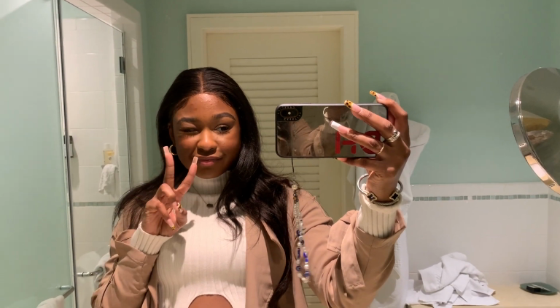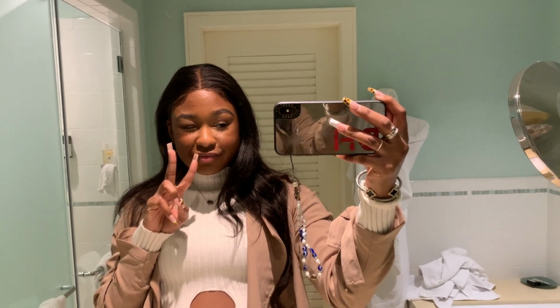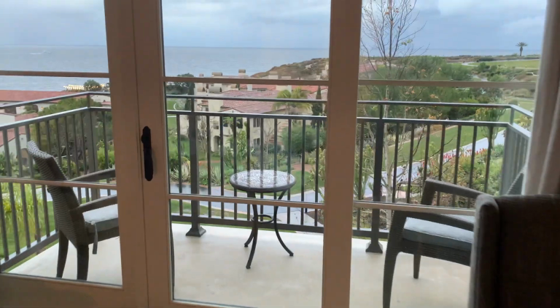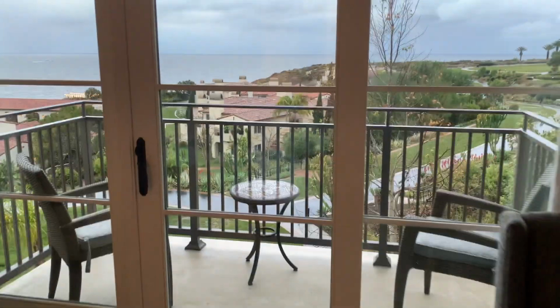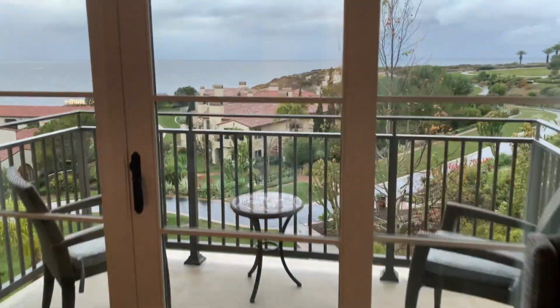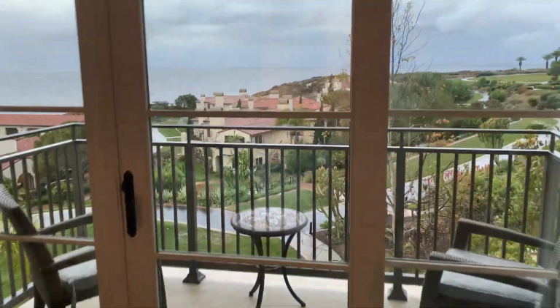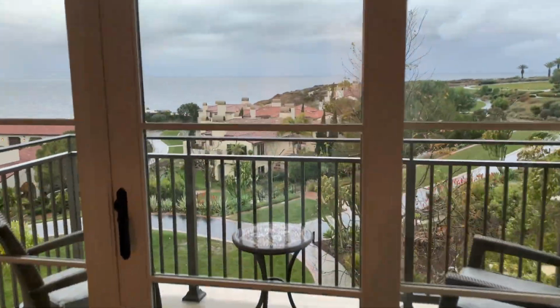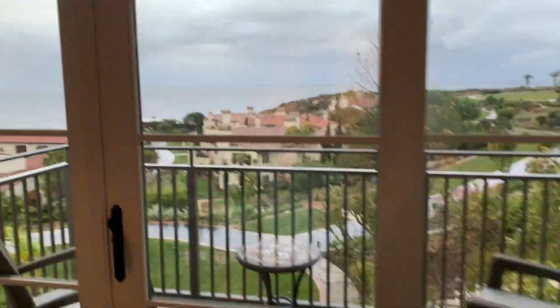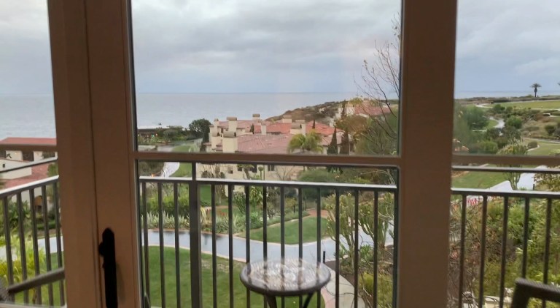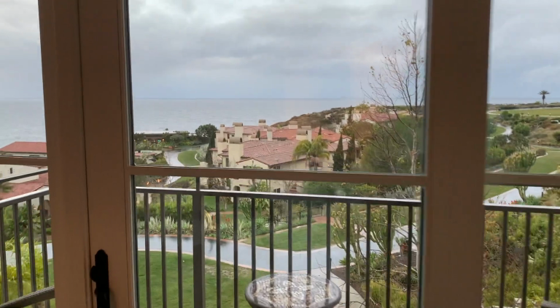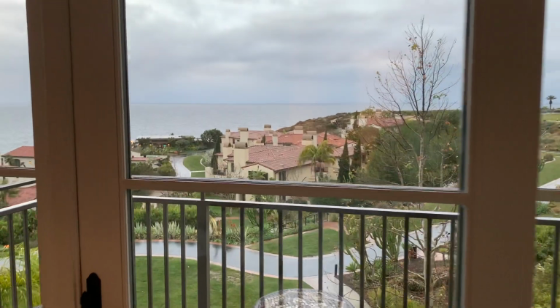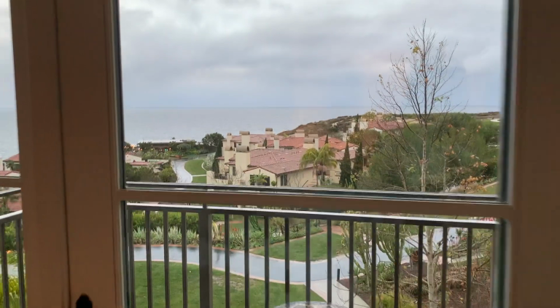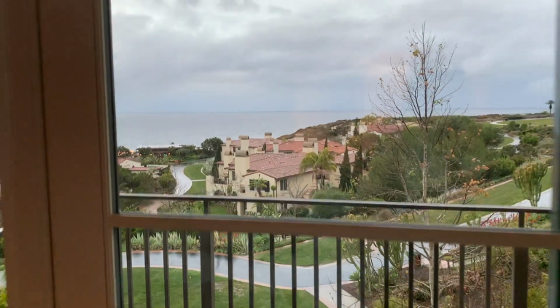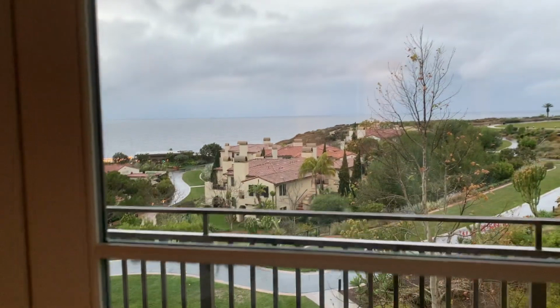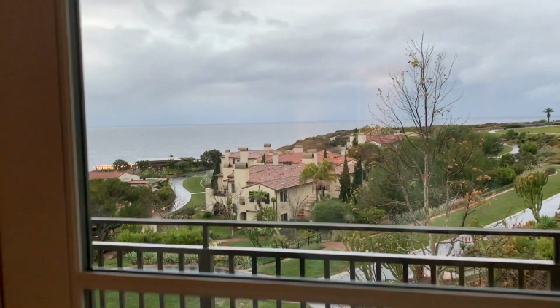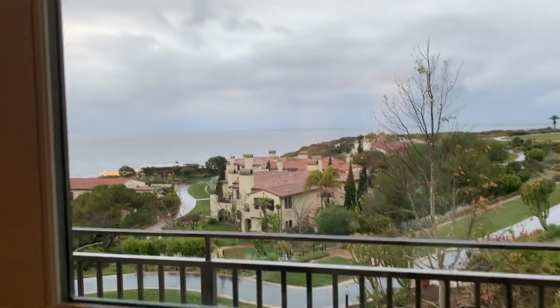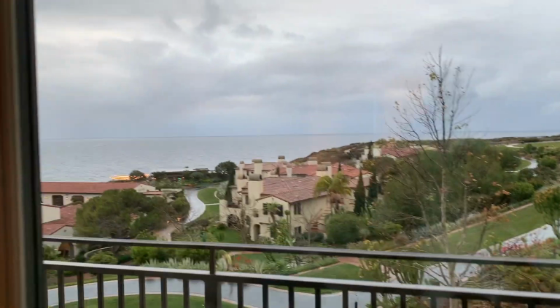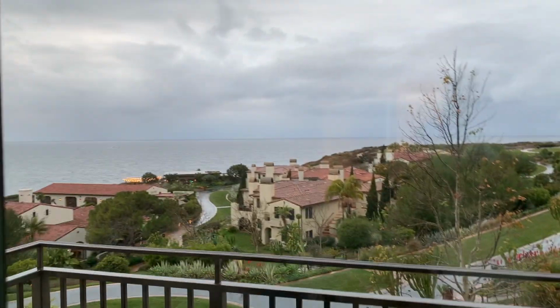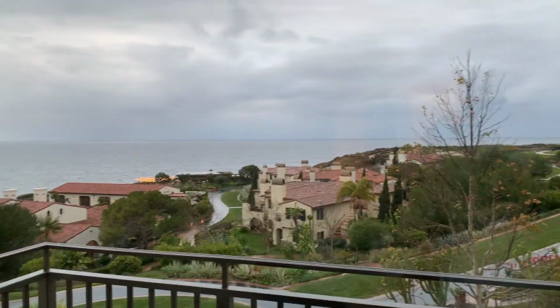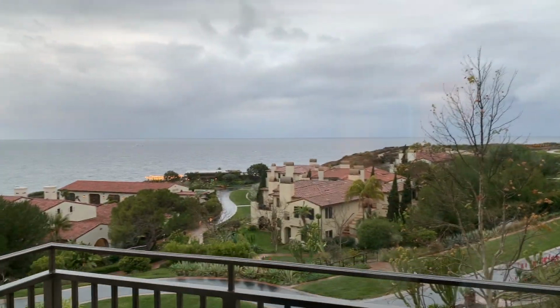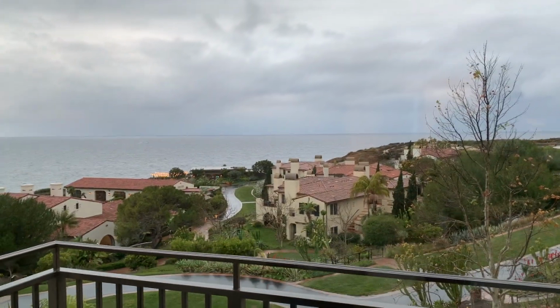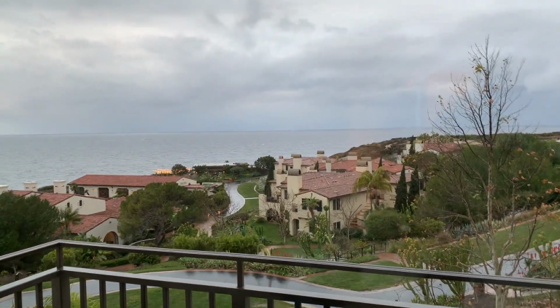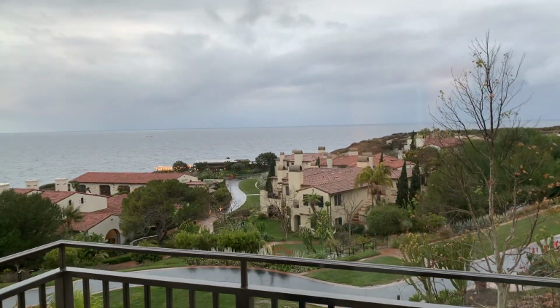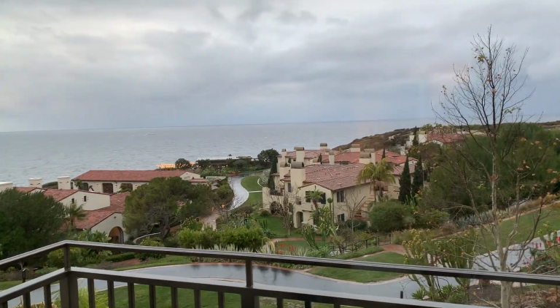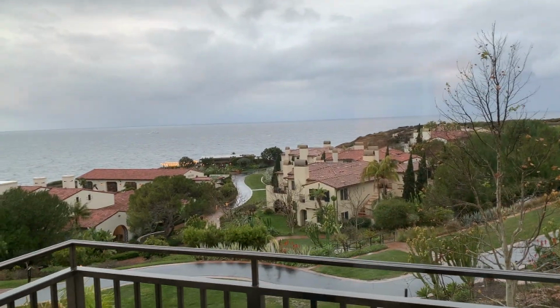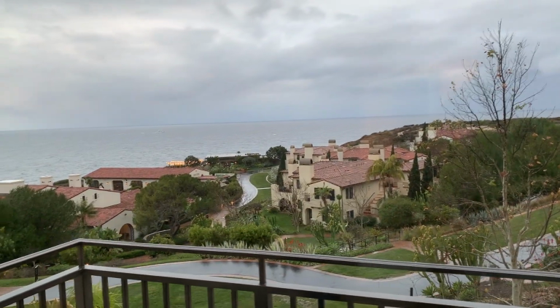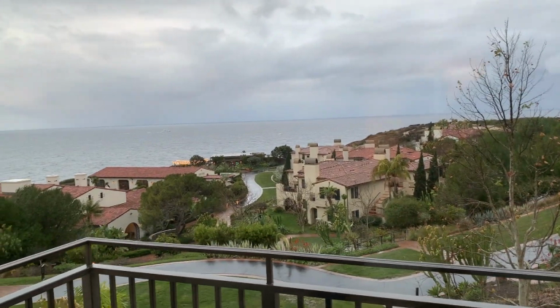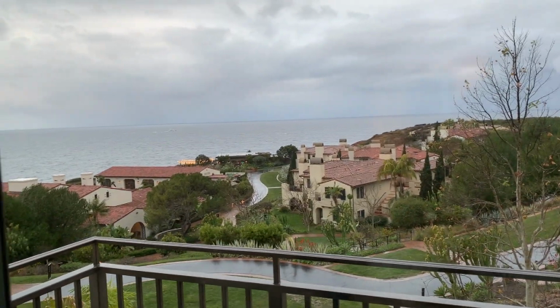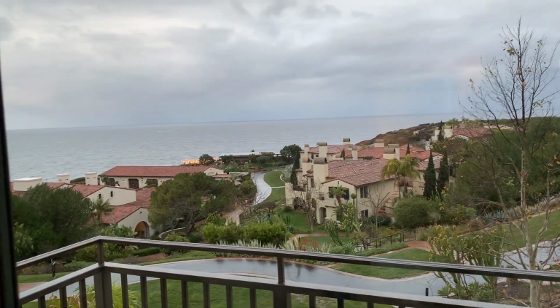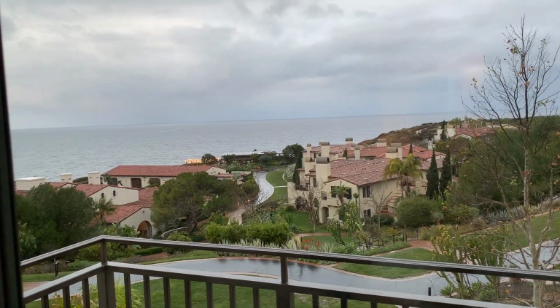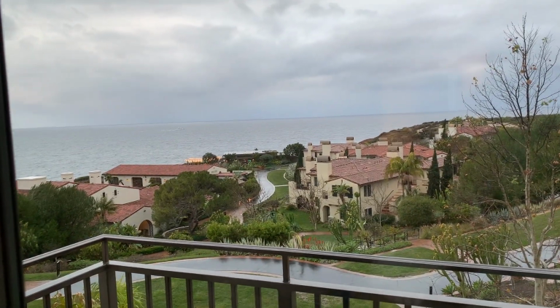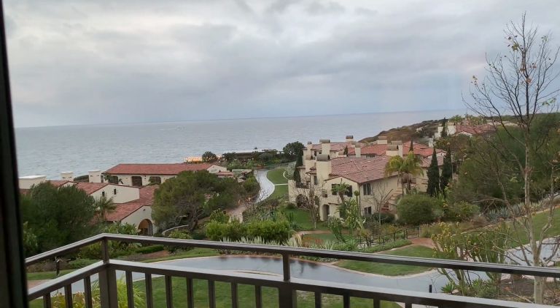We have a really beautiful balcony. It's a really simple room.